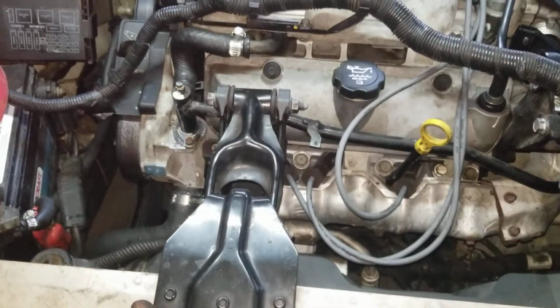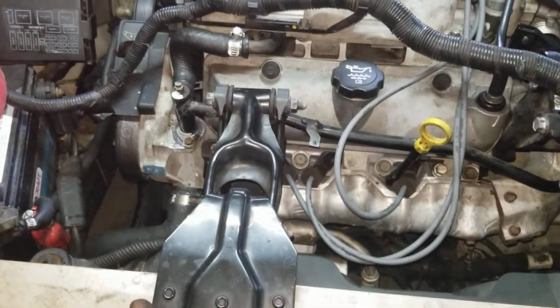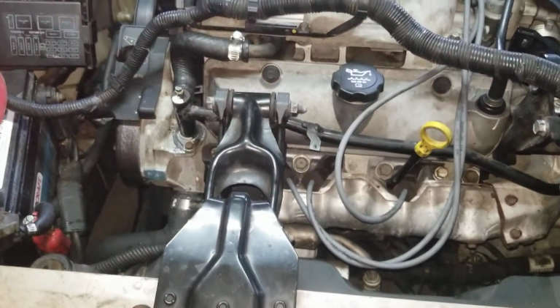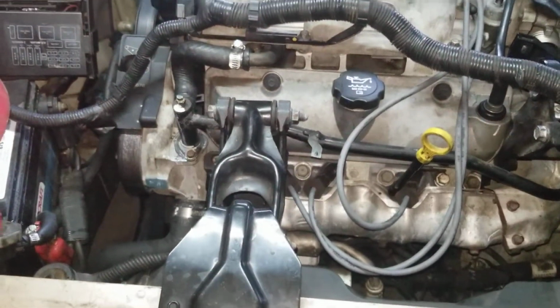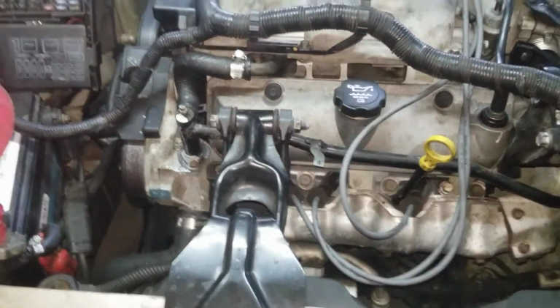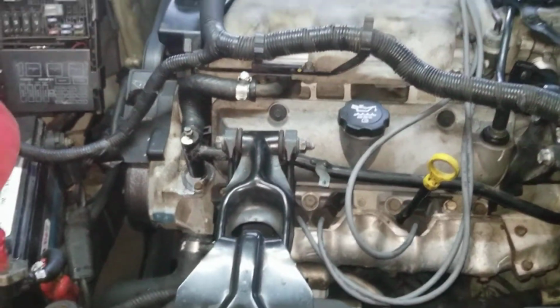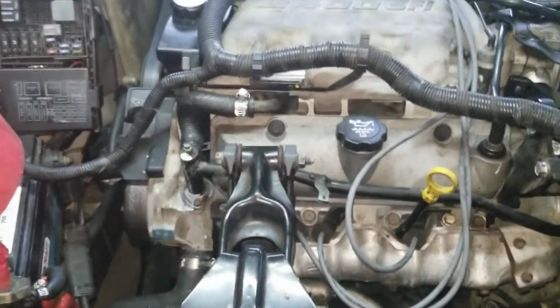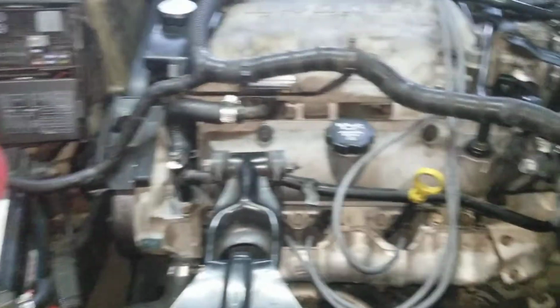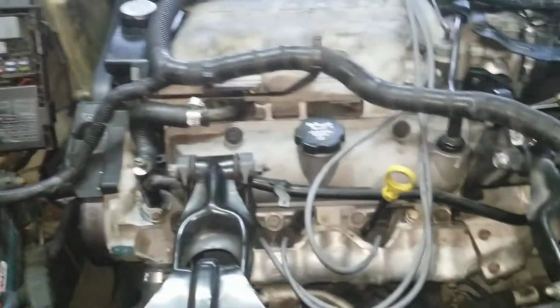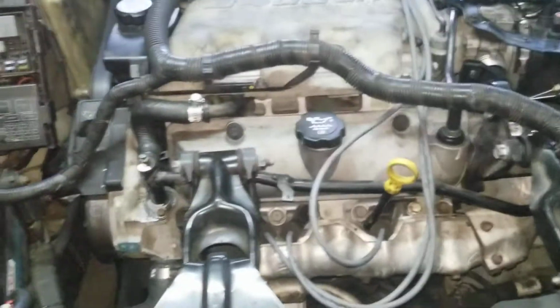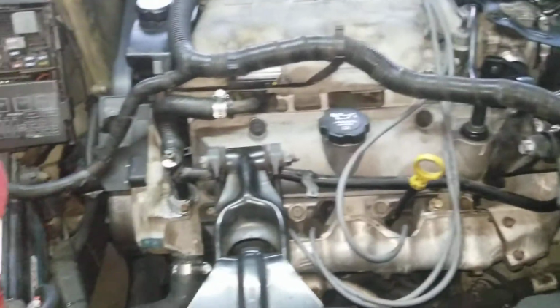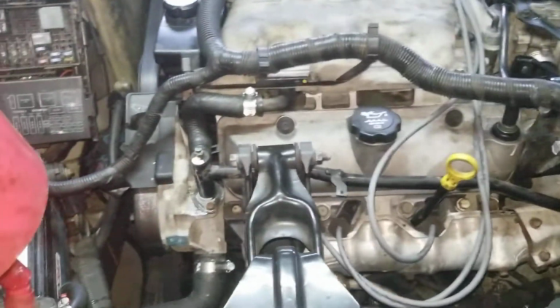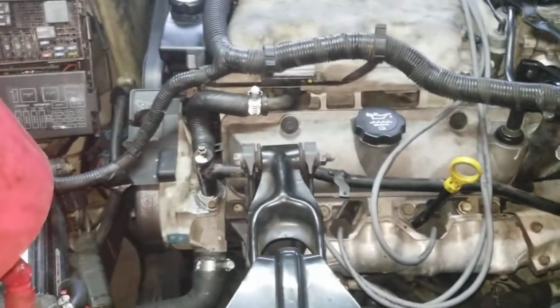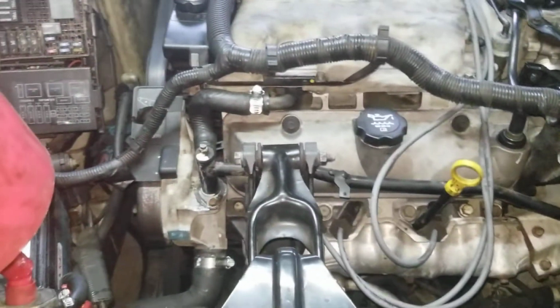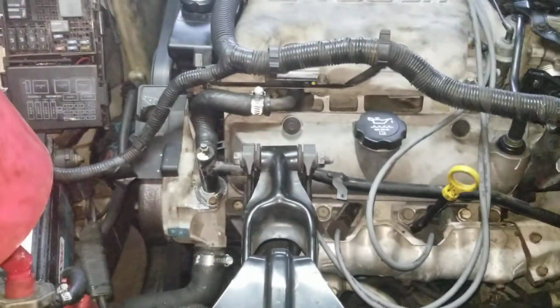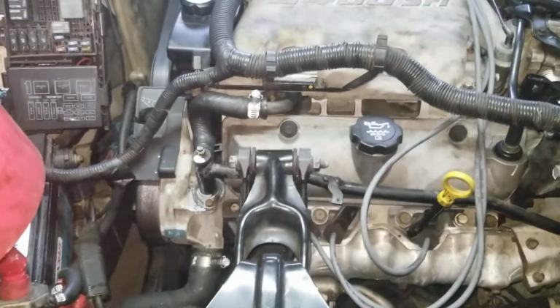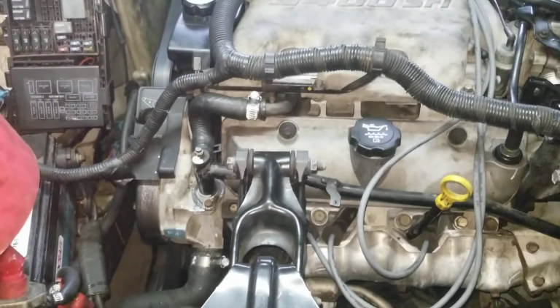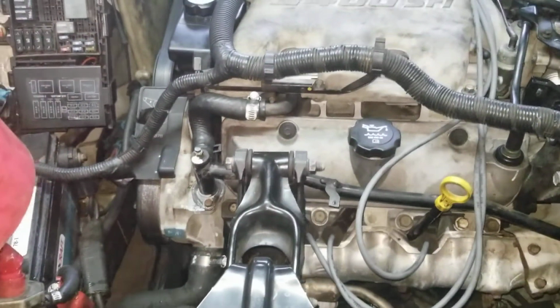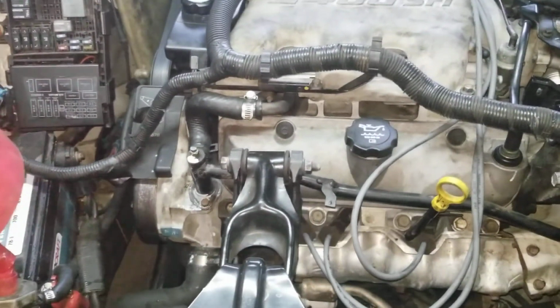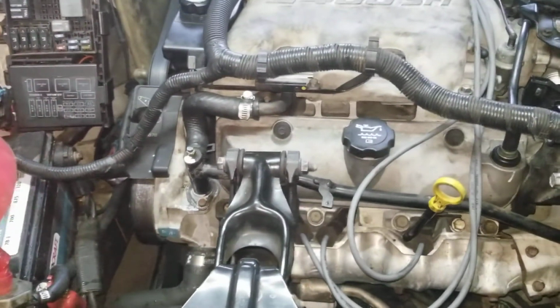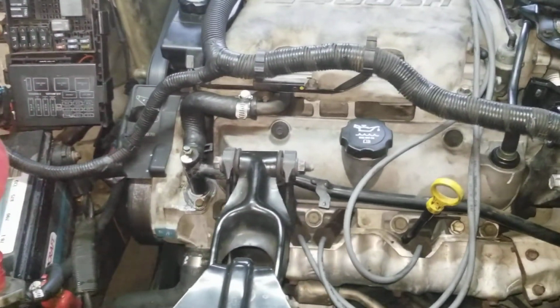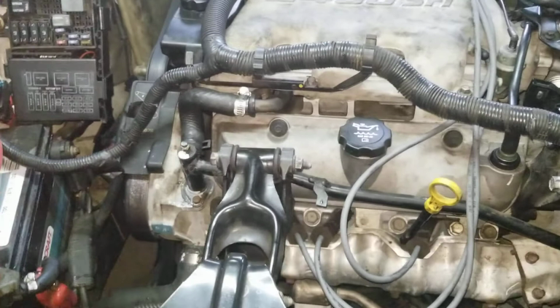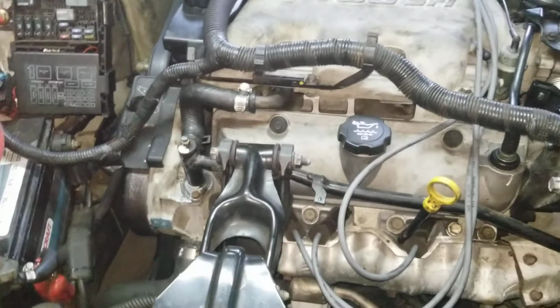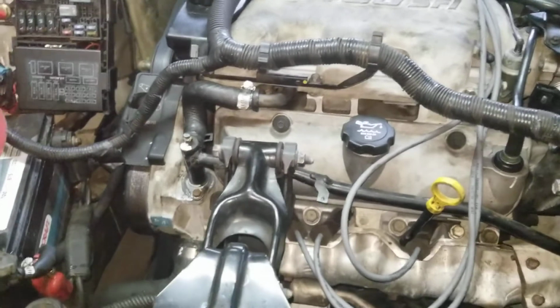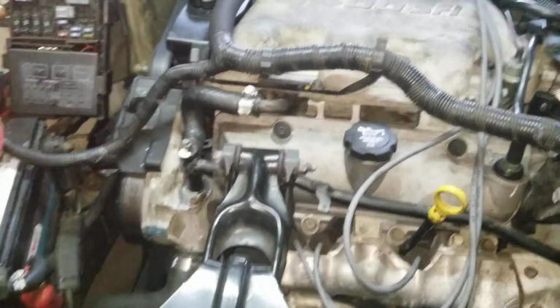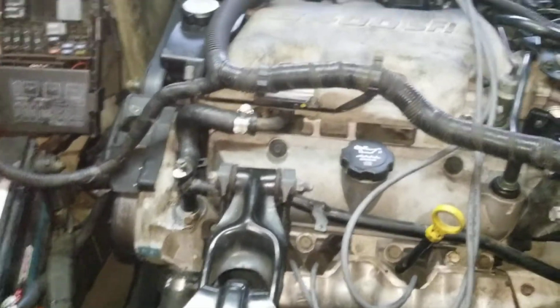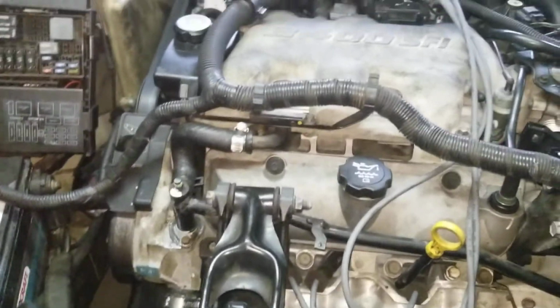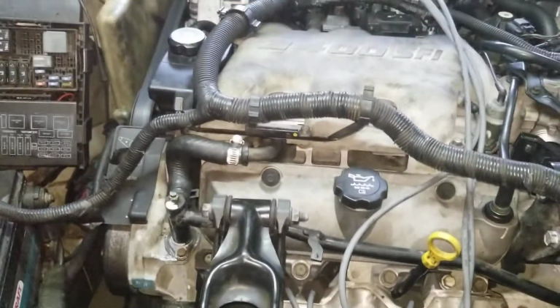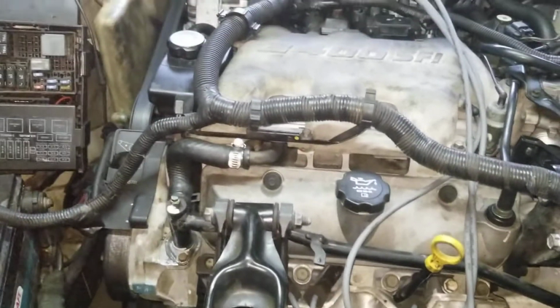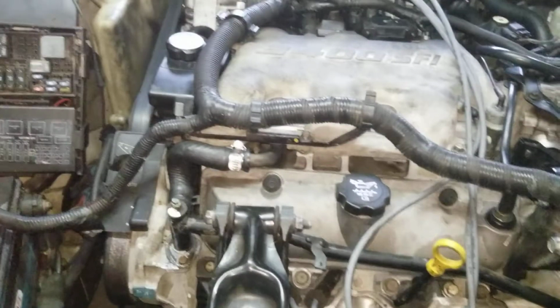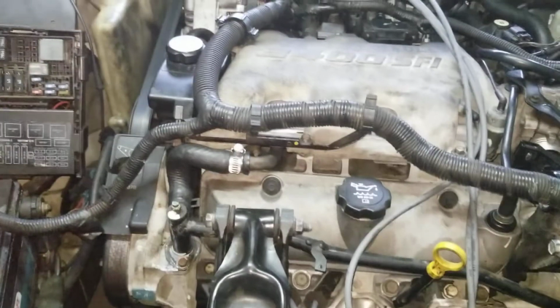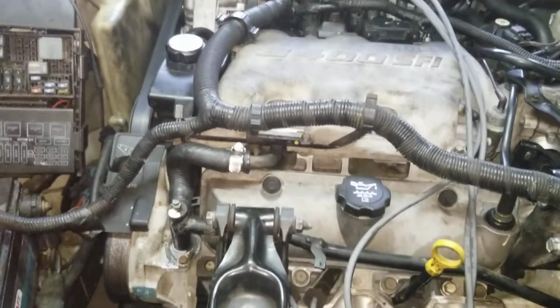Hey guys, Rusty here at UglyHP. Today I have an O3 Impala.